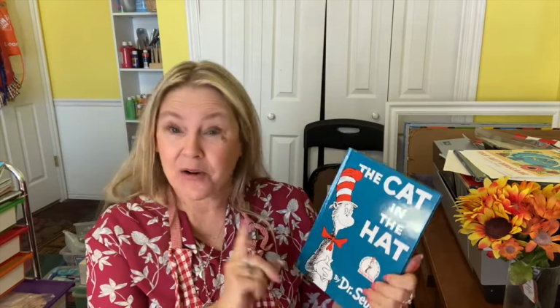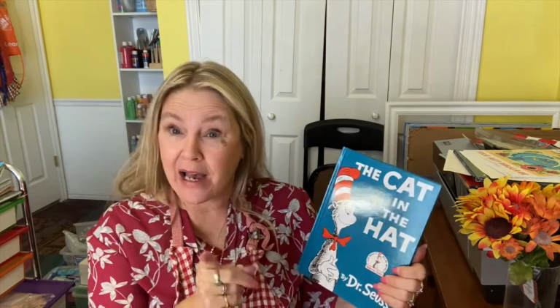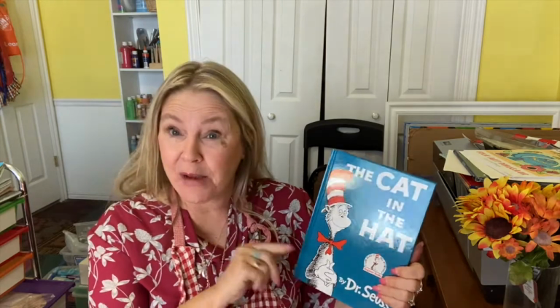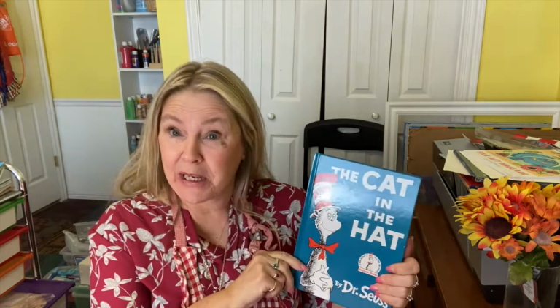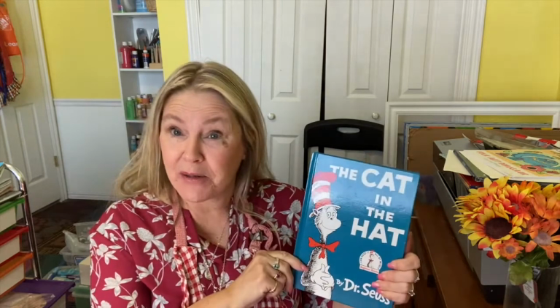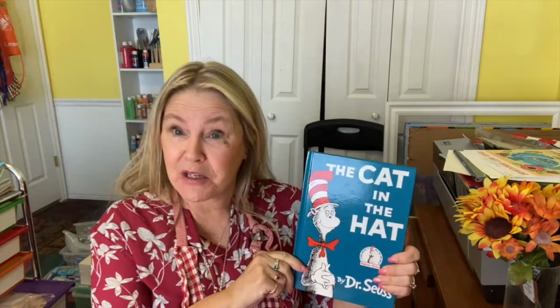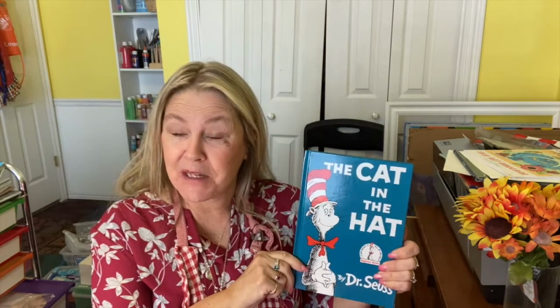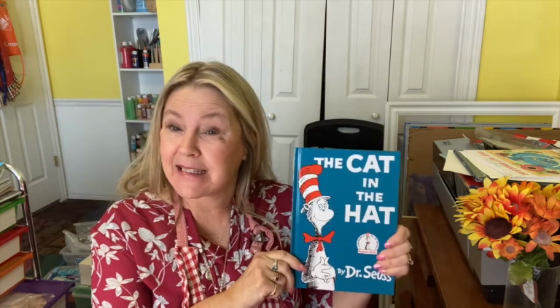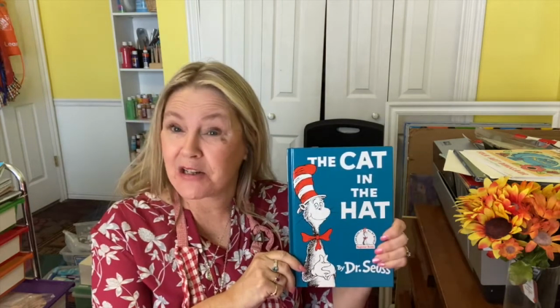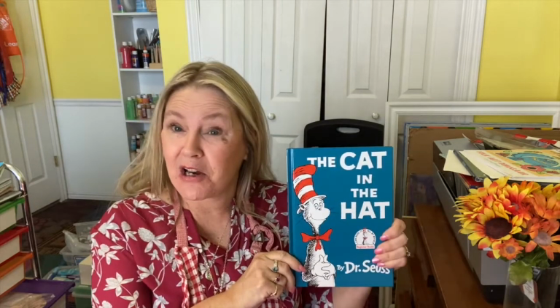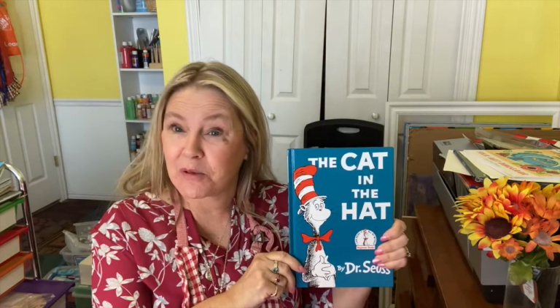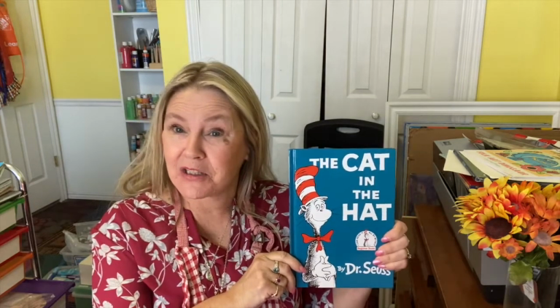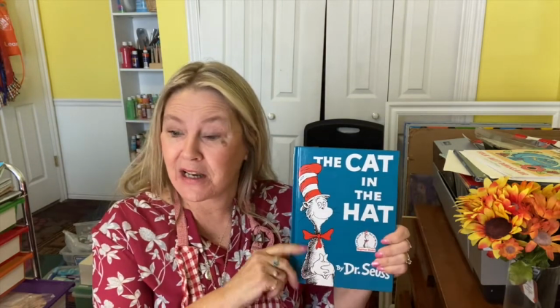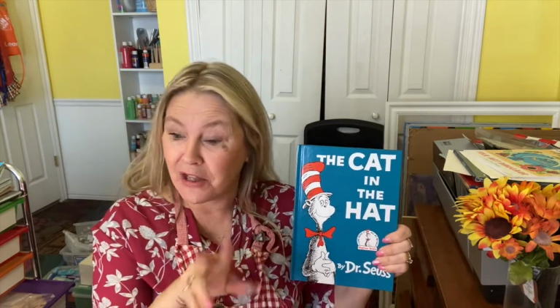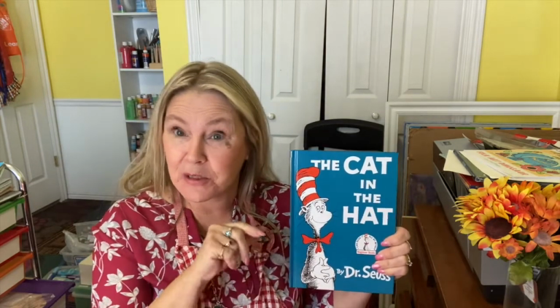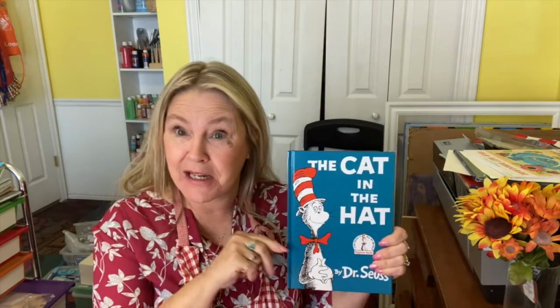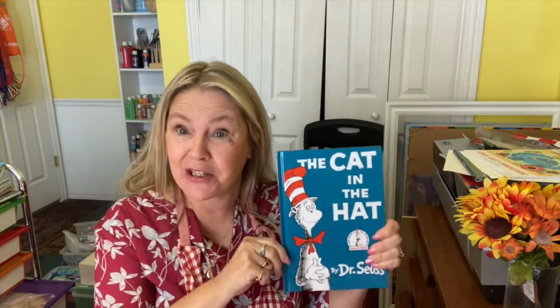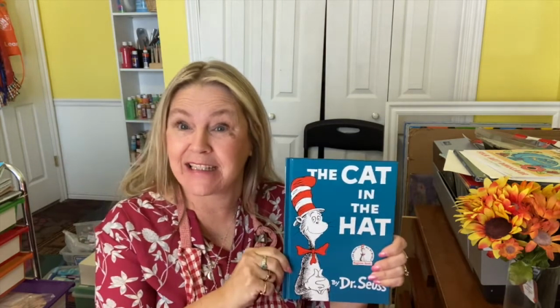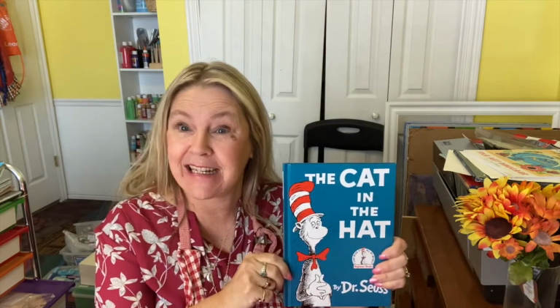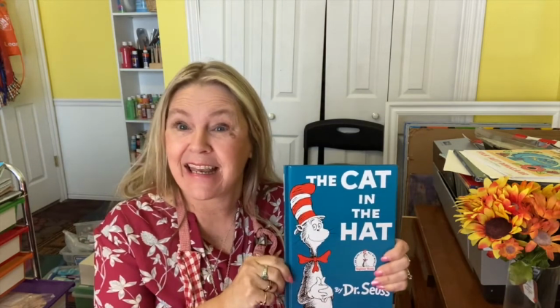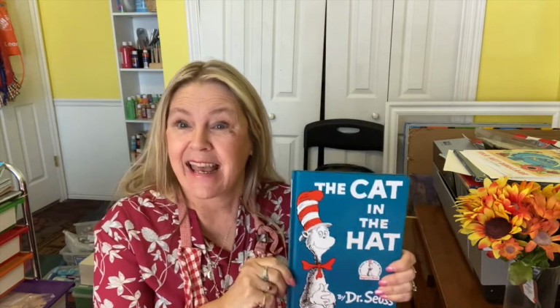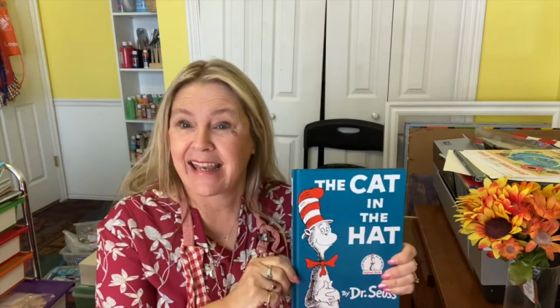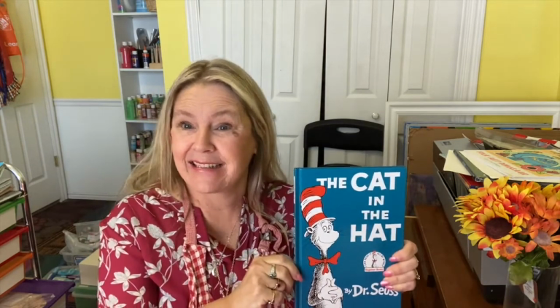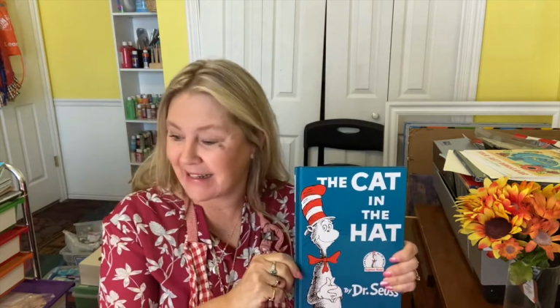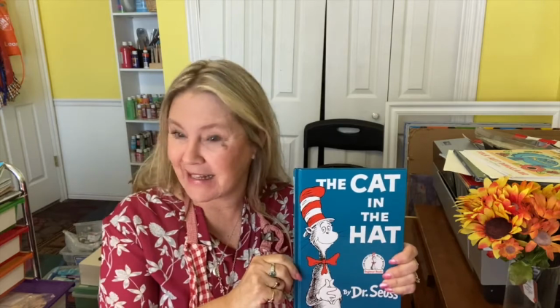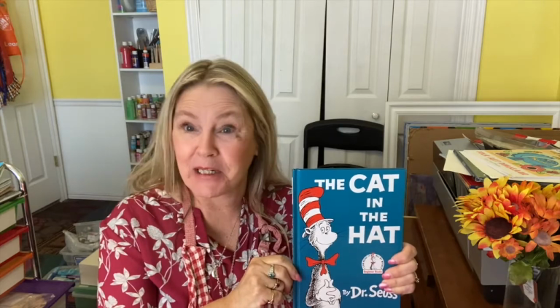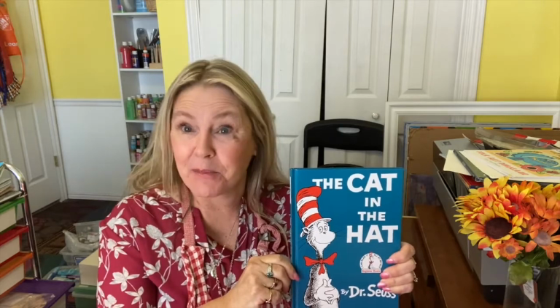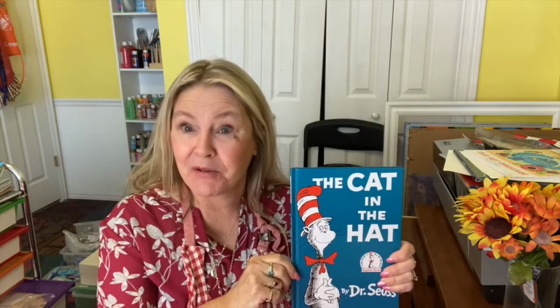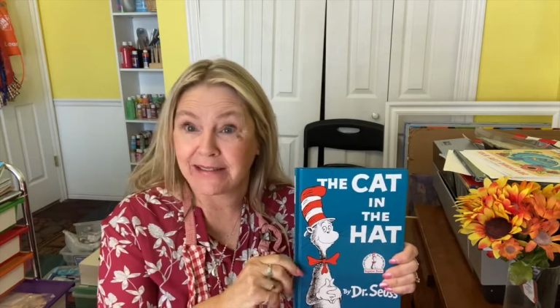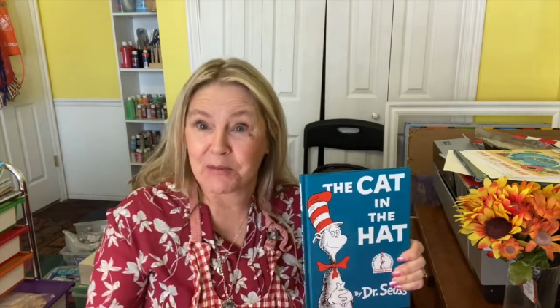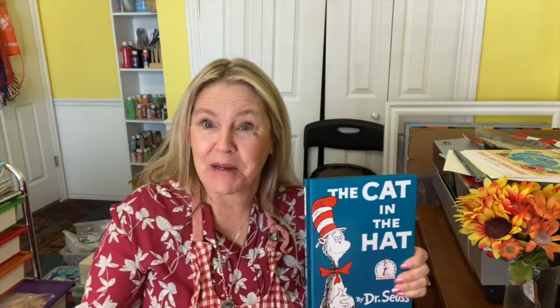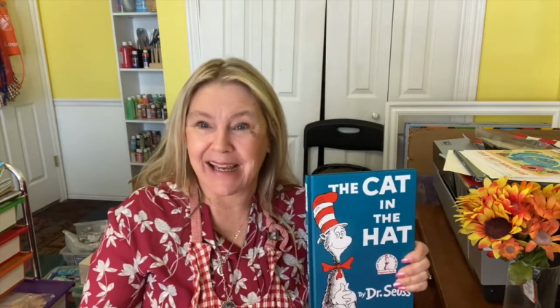I will get back with you in a minute and tell you all the supplies you're going to need, and I'm going to get mine ready. I'll be right back.